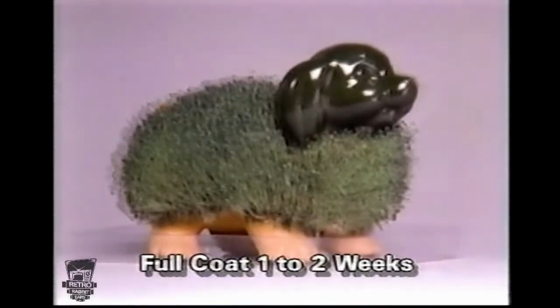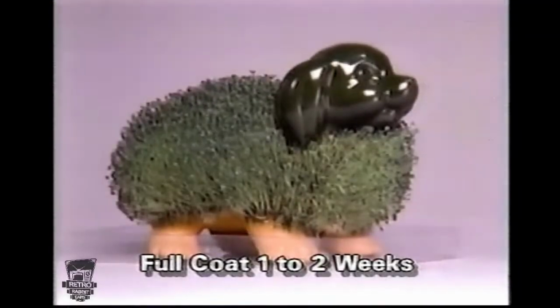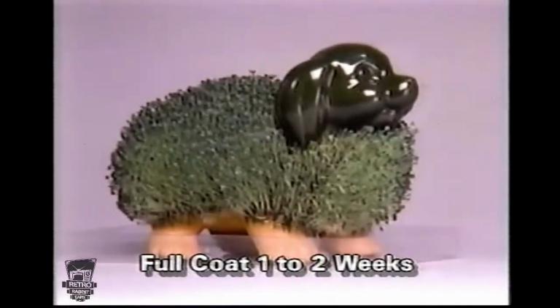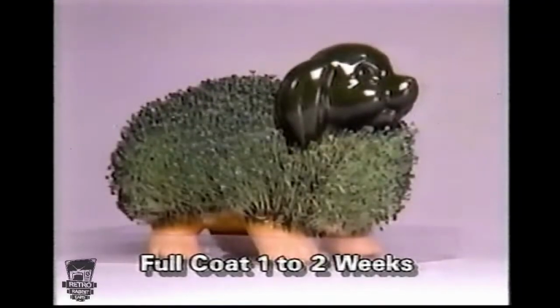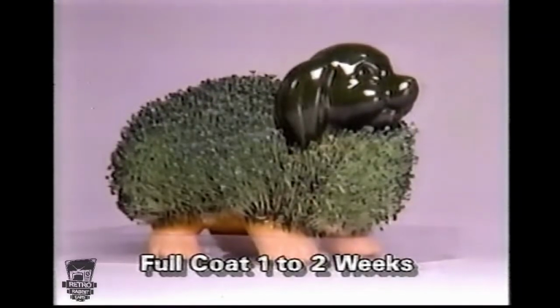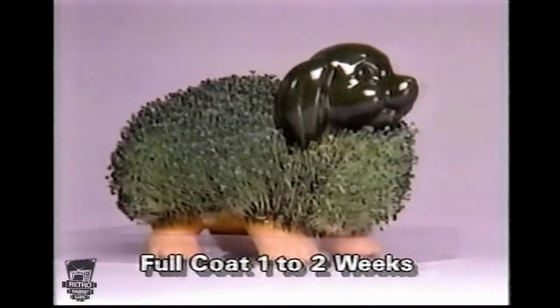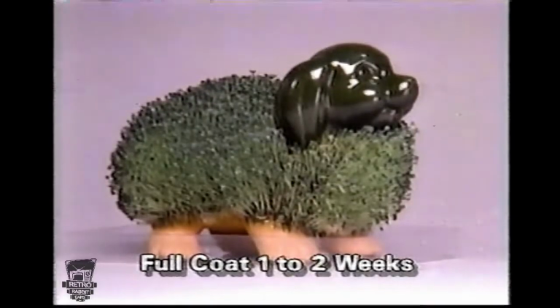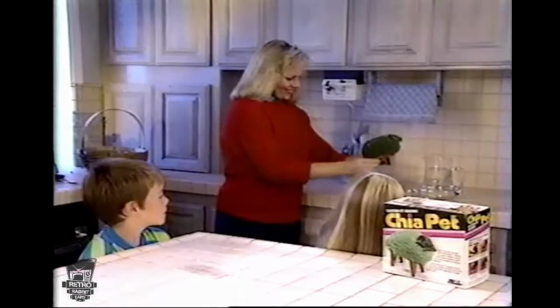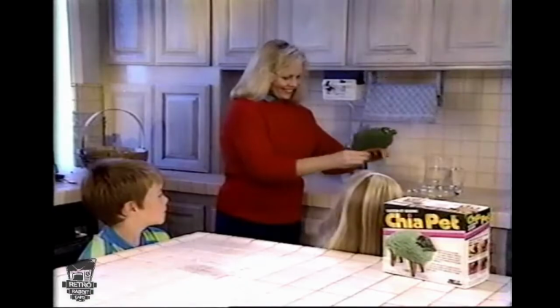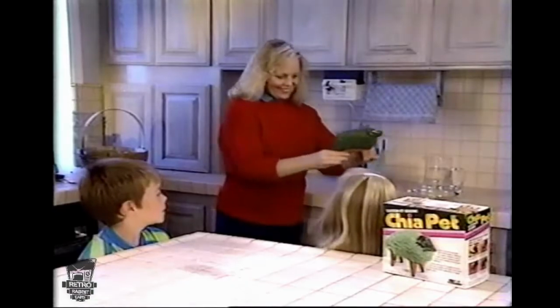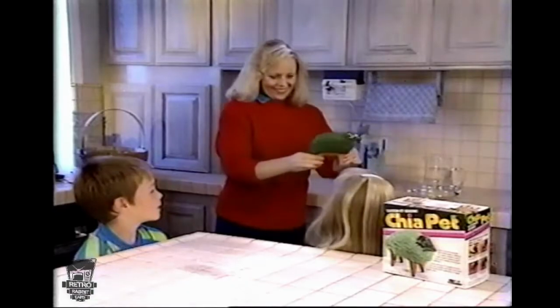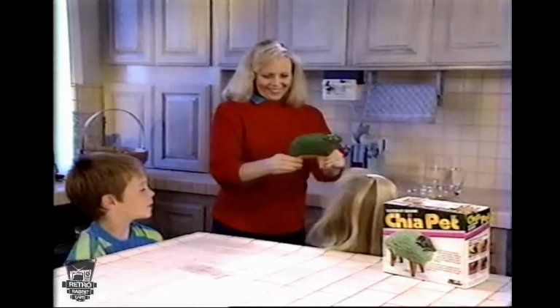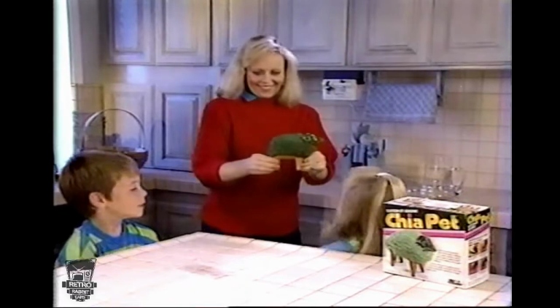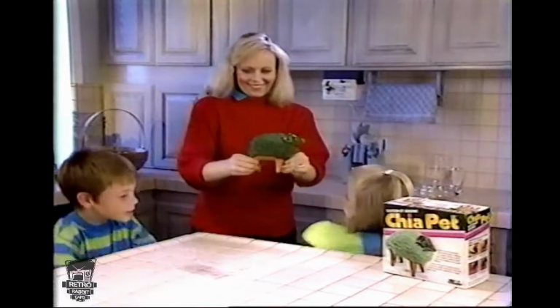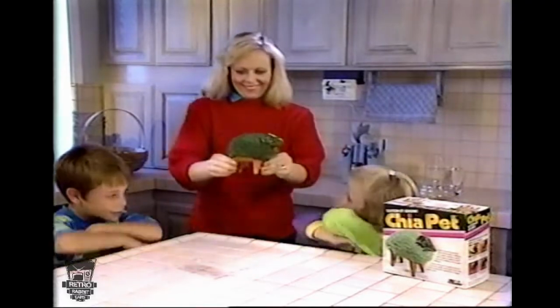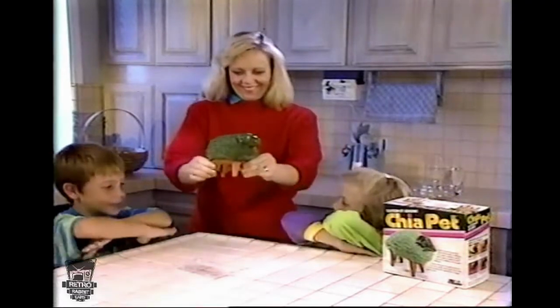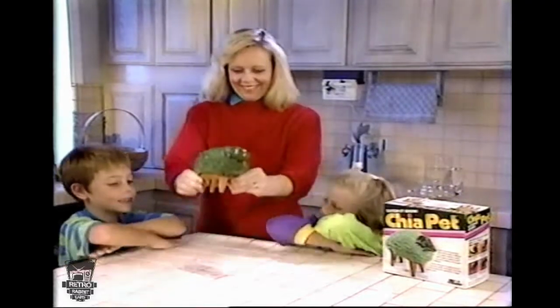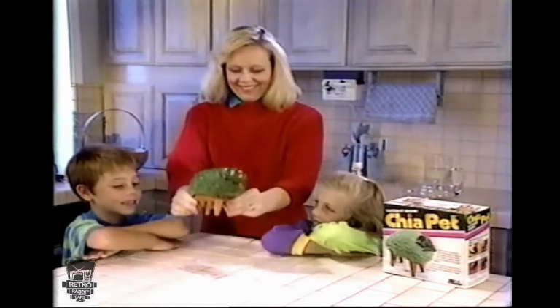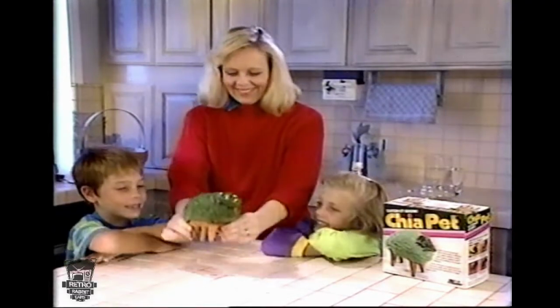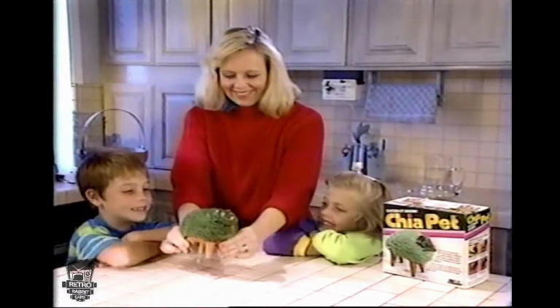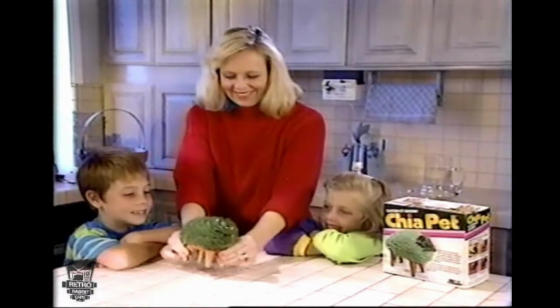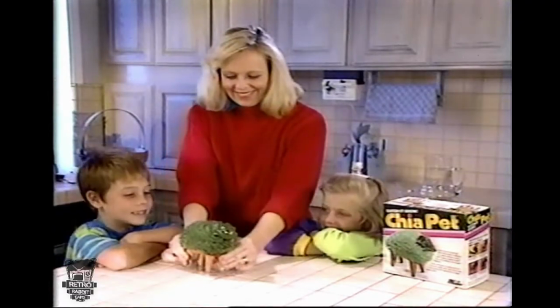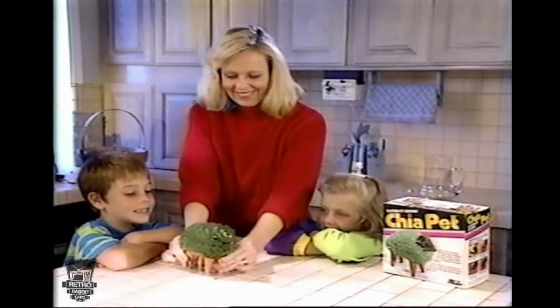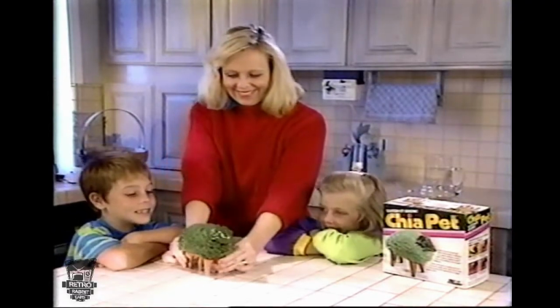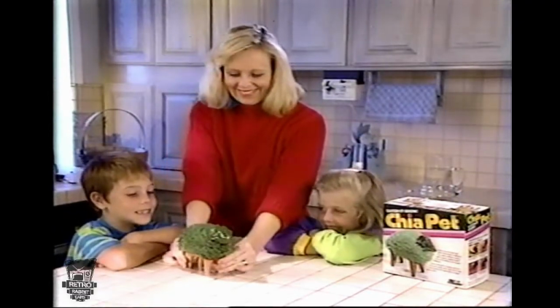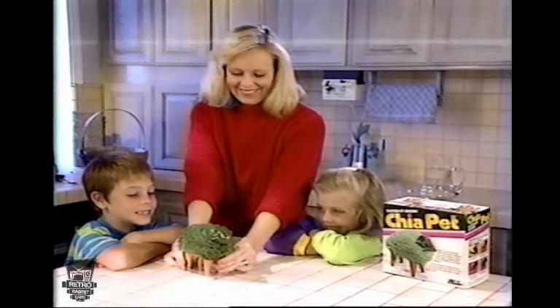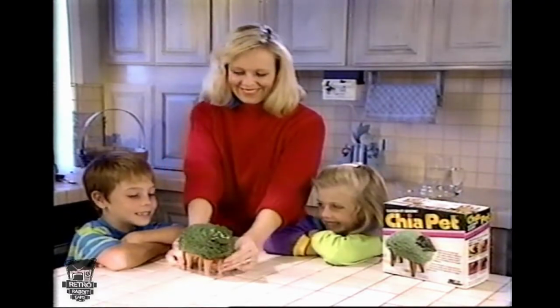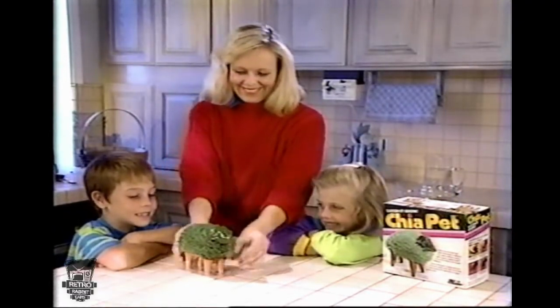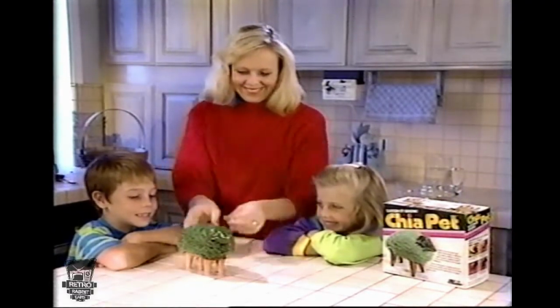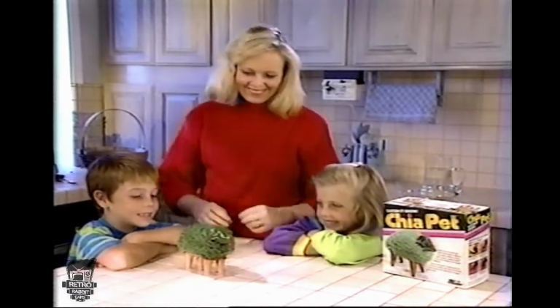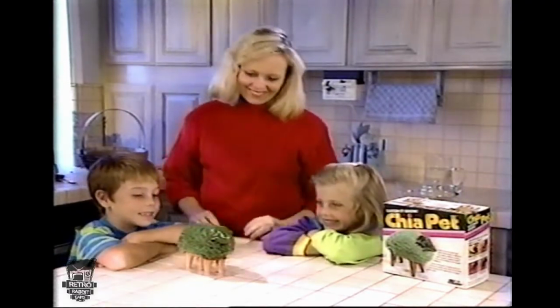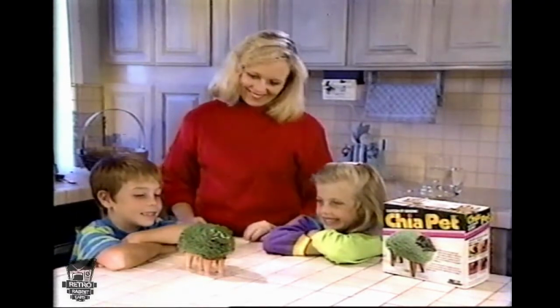Ch-ch-ch-chia! And before you know it, your chia pets and trees will be green and beautiful for everyone to enjoy.